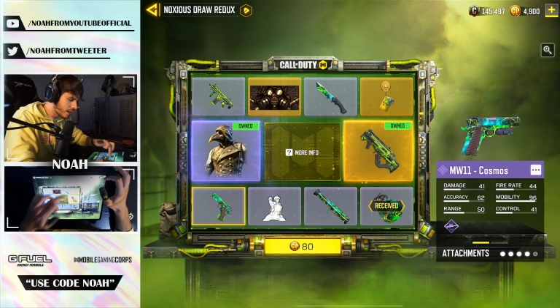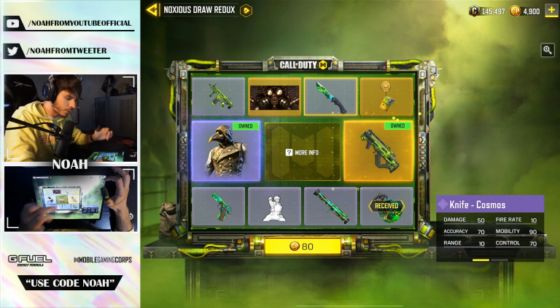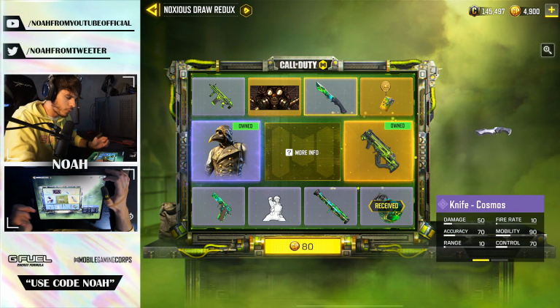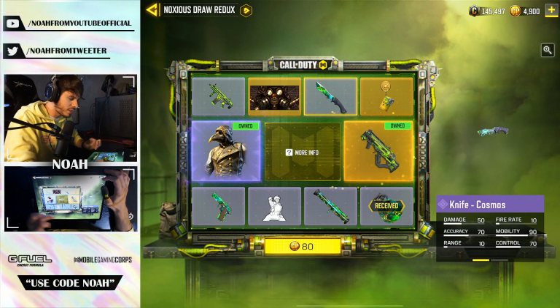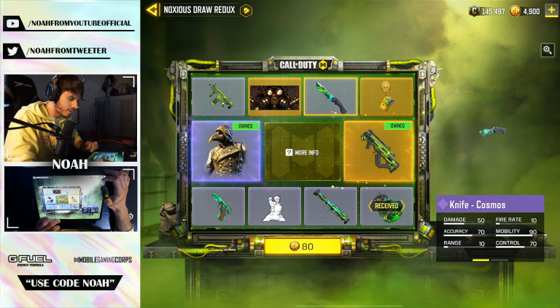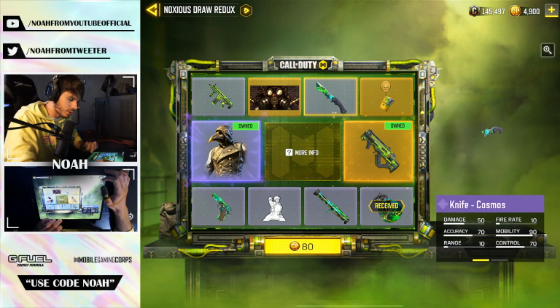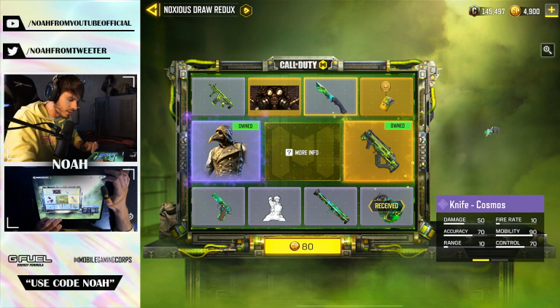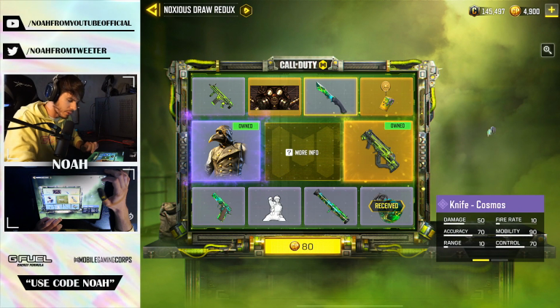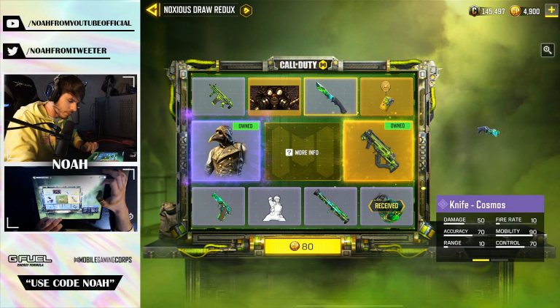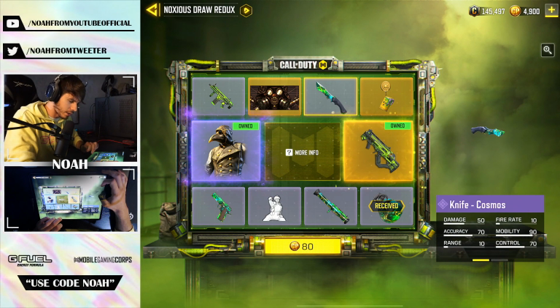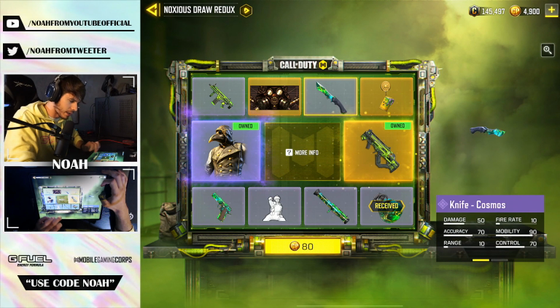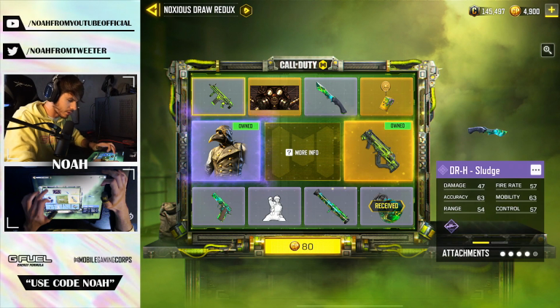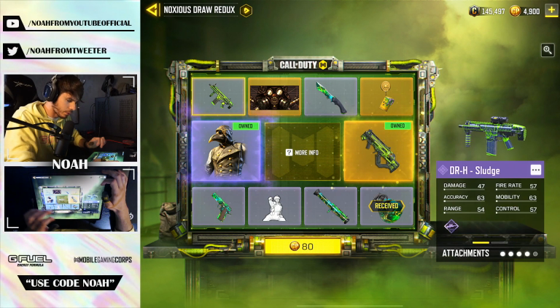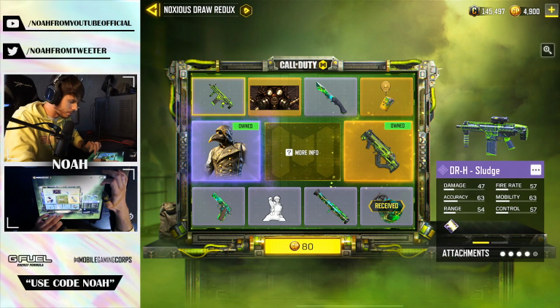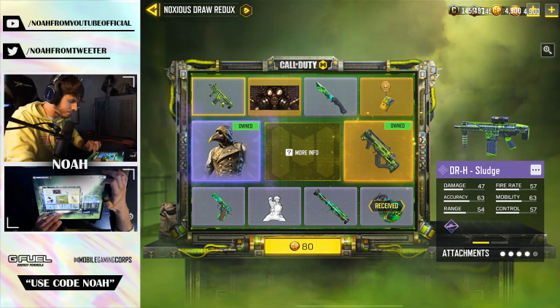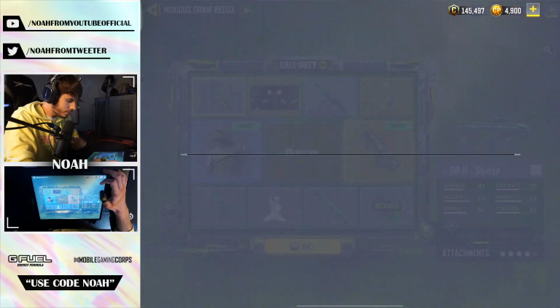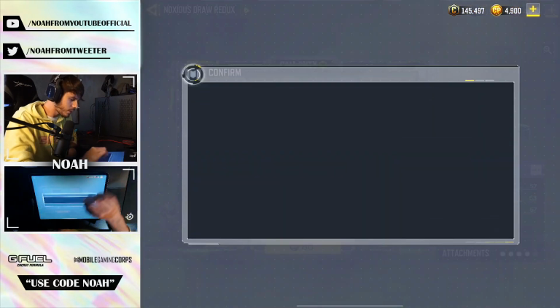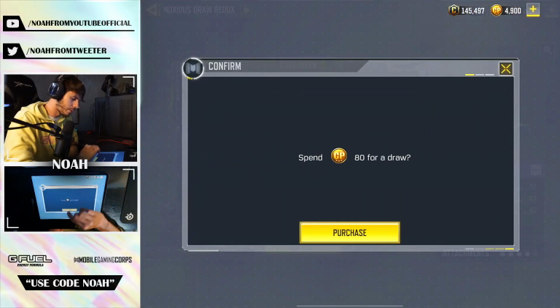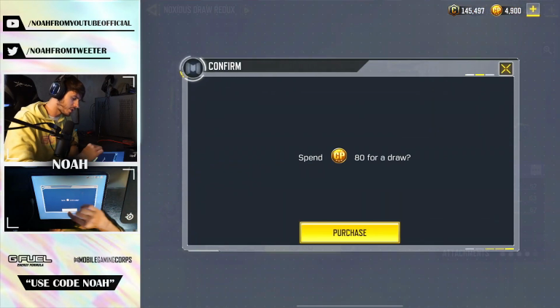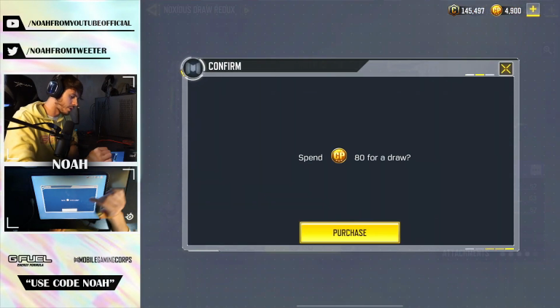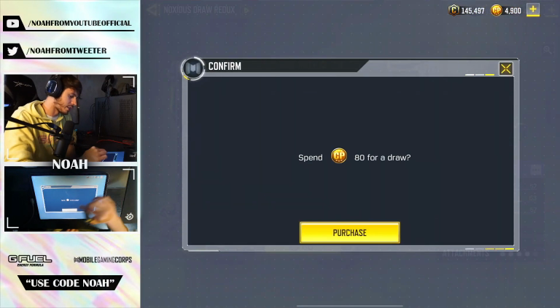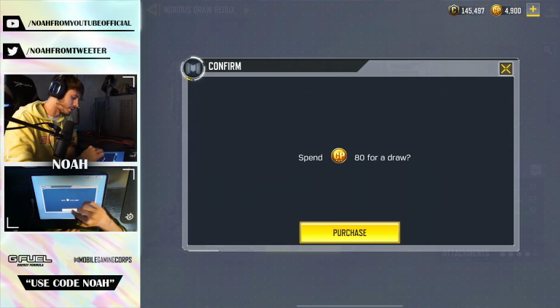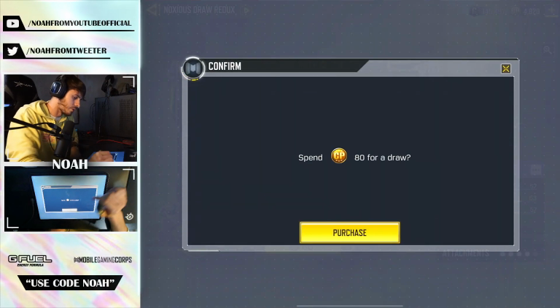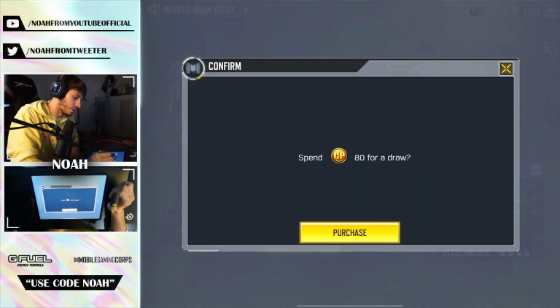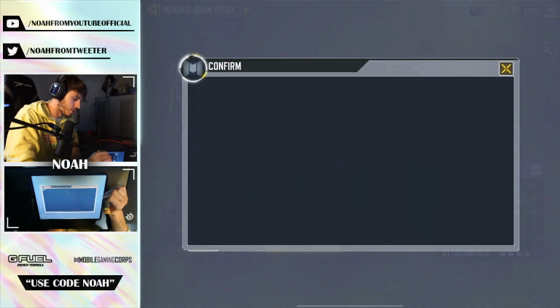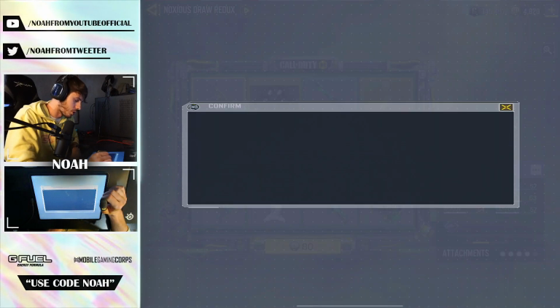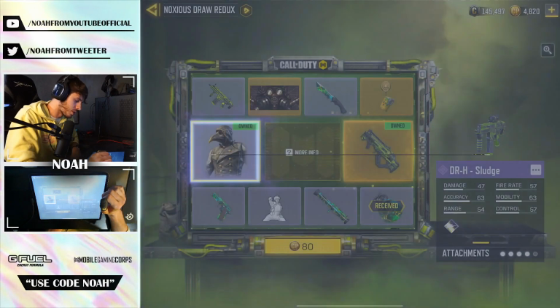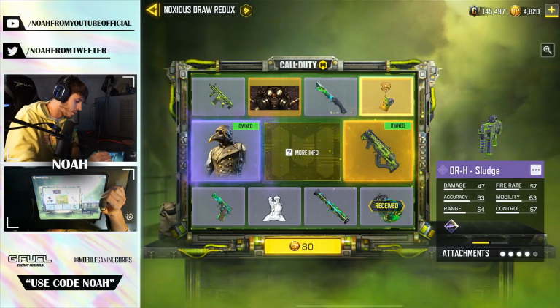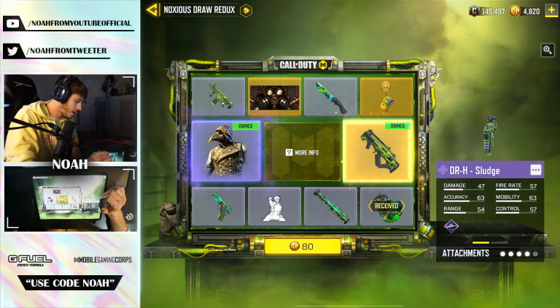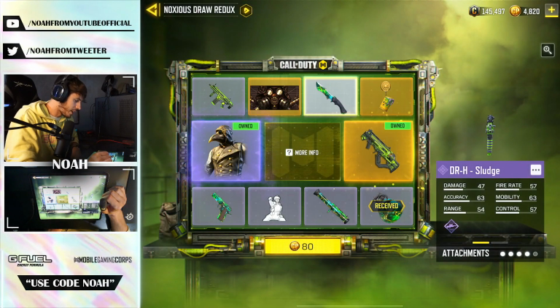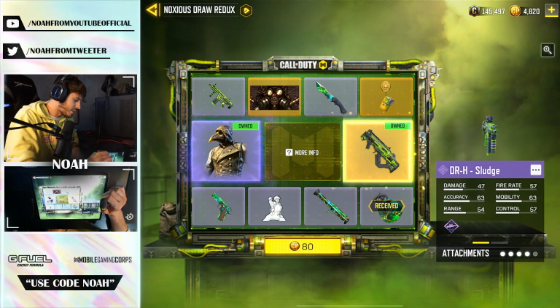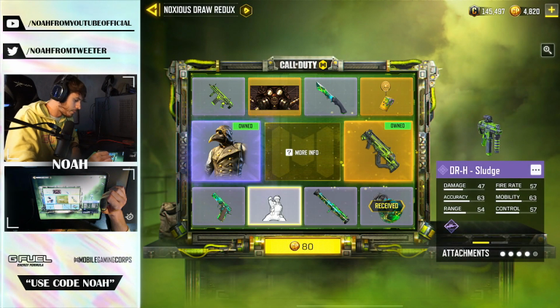I wonder if we'll be seeing the Locust and Razorback come back at some point. Anyway, let's go ahead and keep continuing here with this draw — so for ACP, come on, give me the DRH.